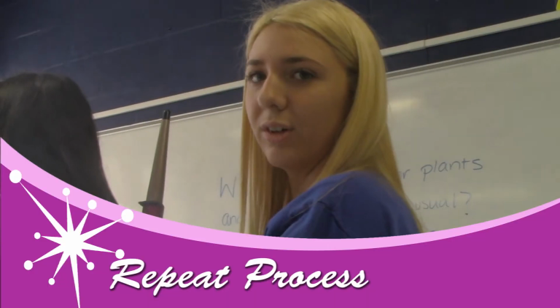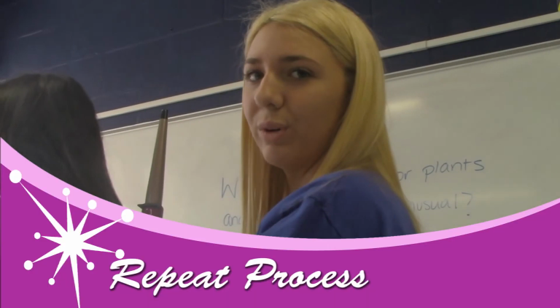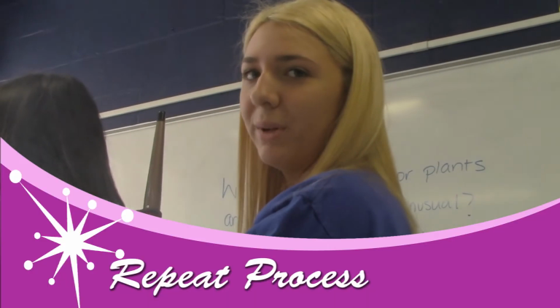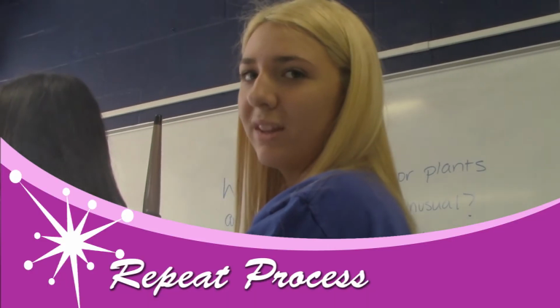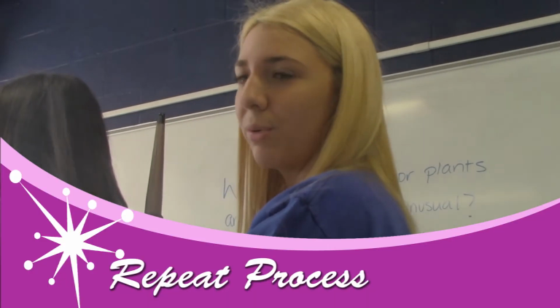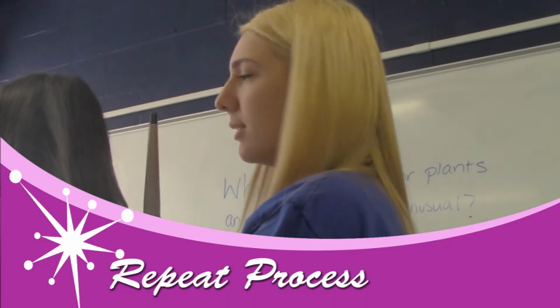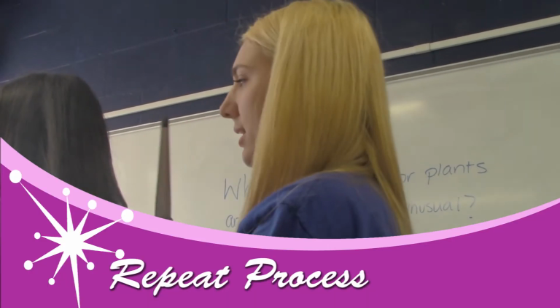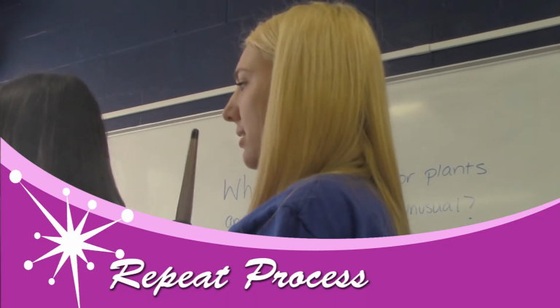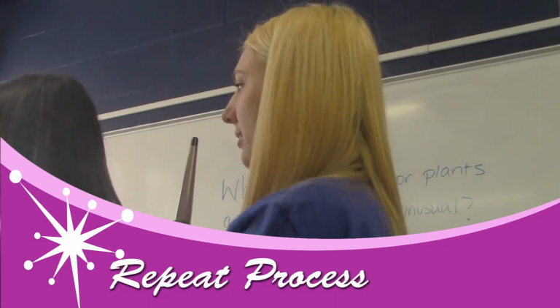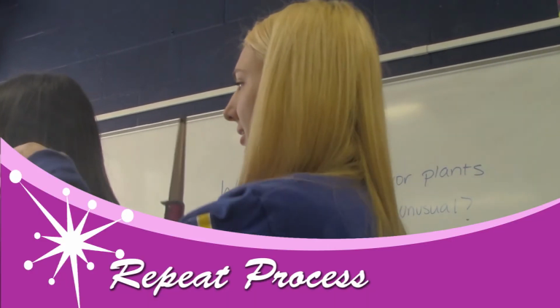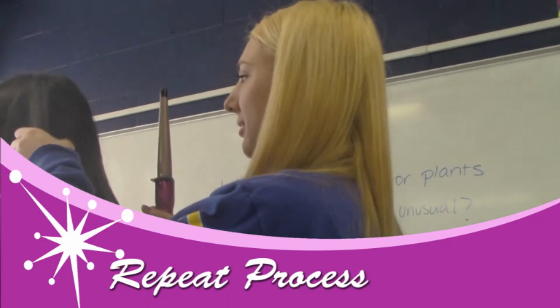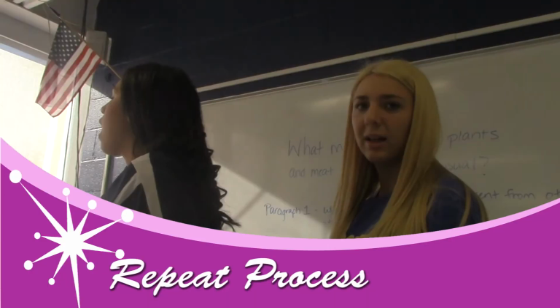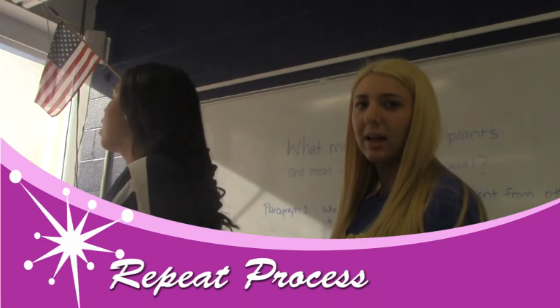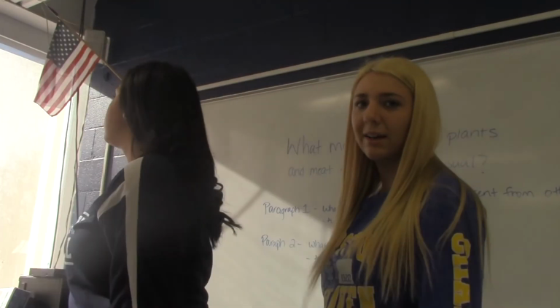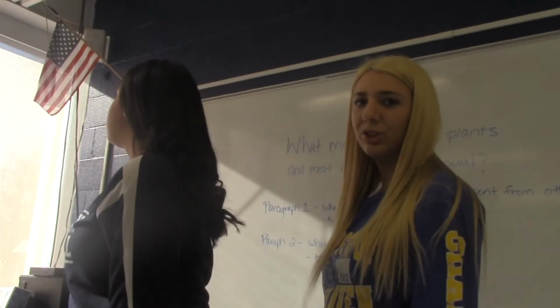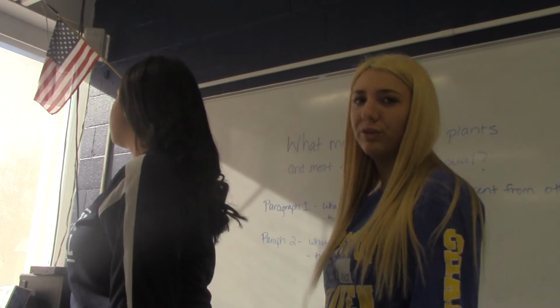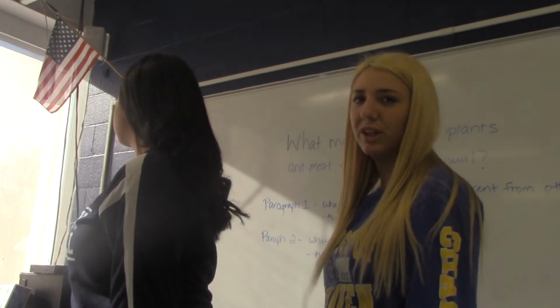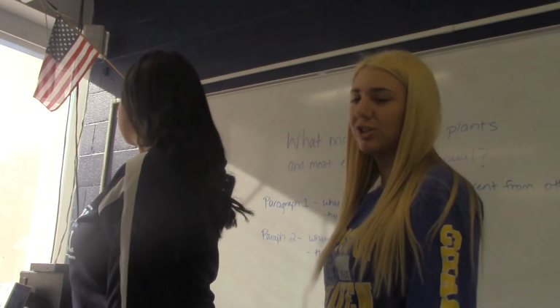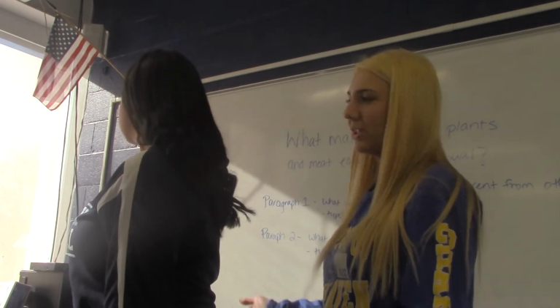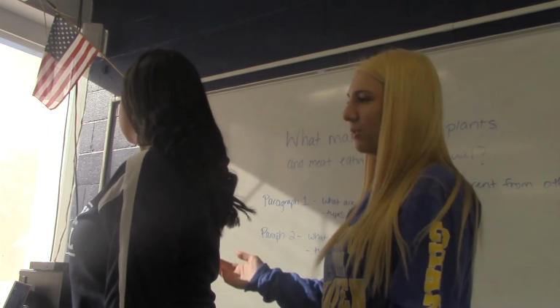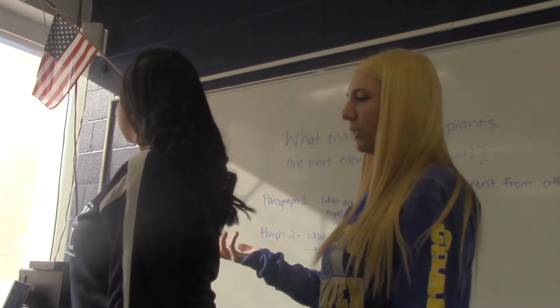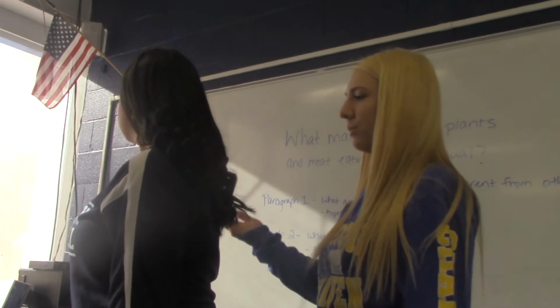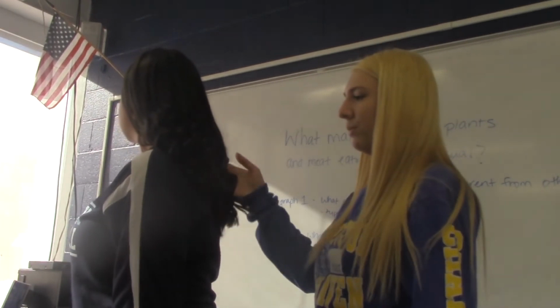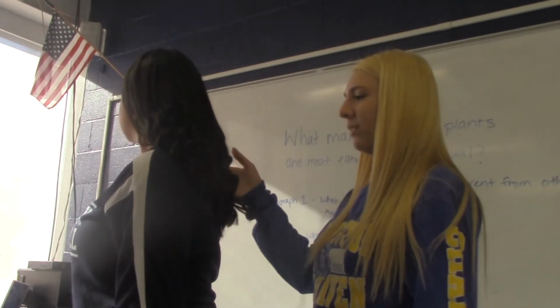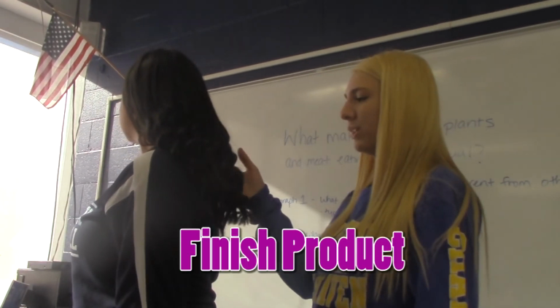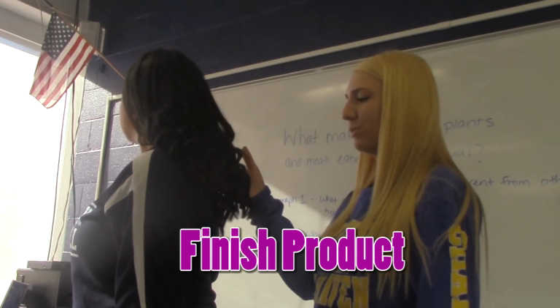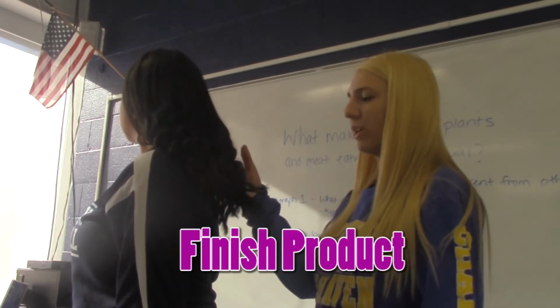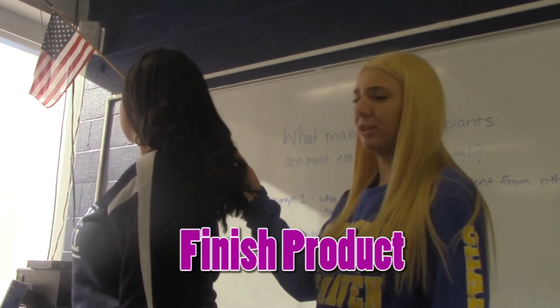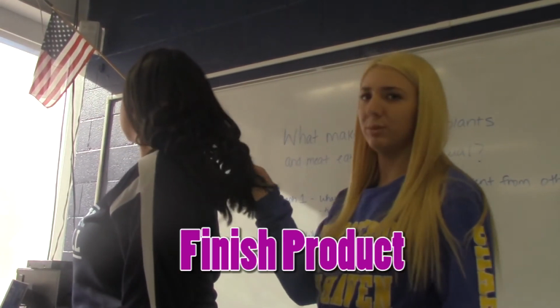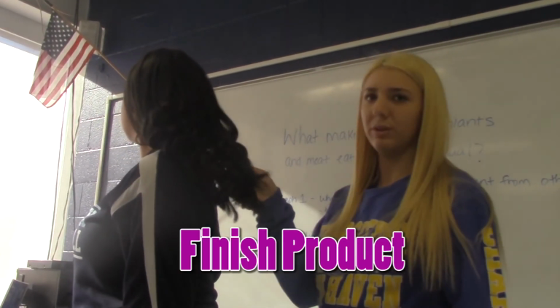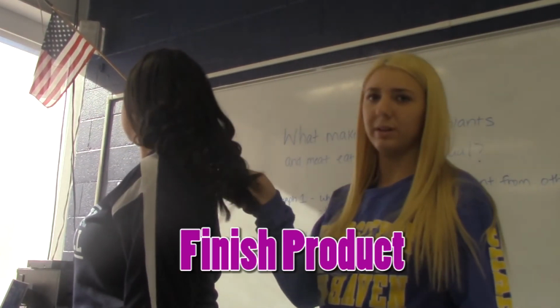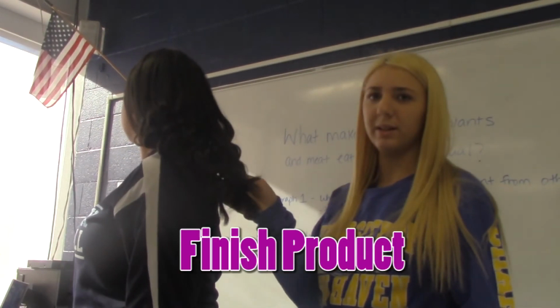Repeat the process. After you finish, this is what the finished product will look like.